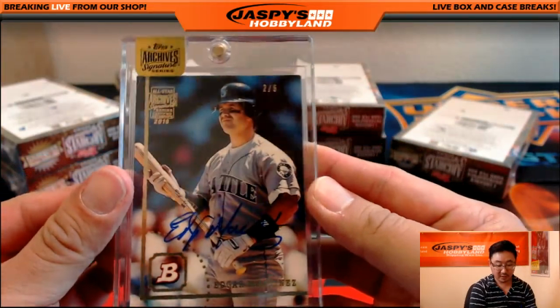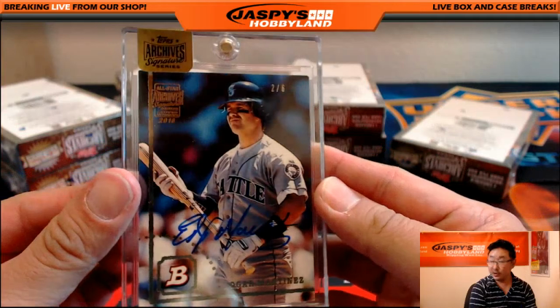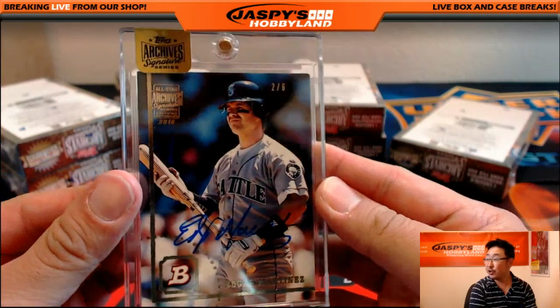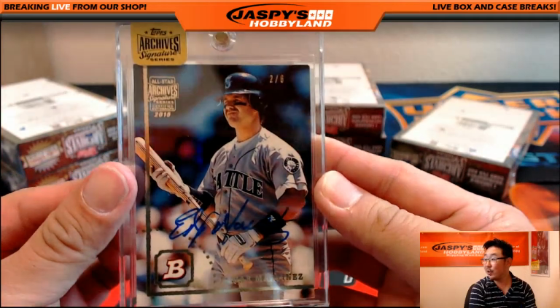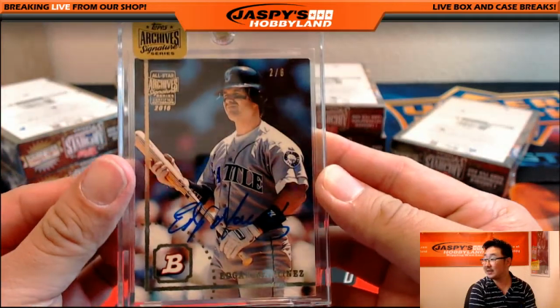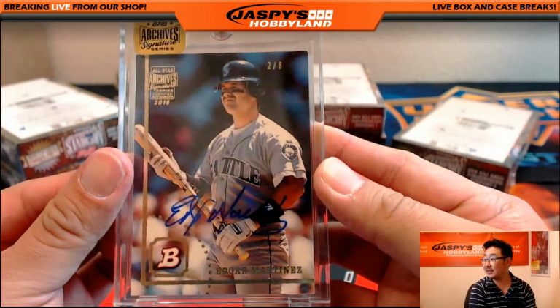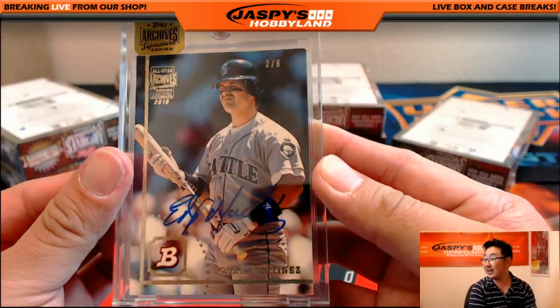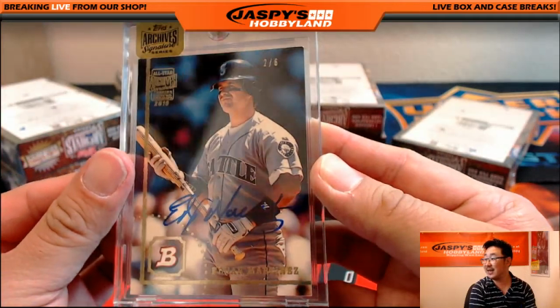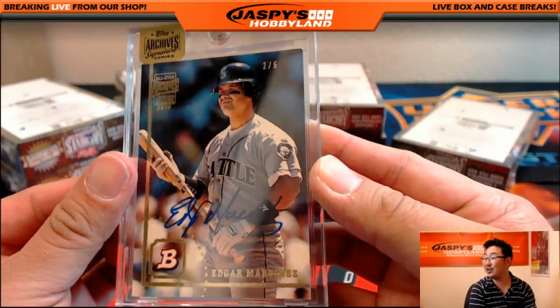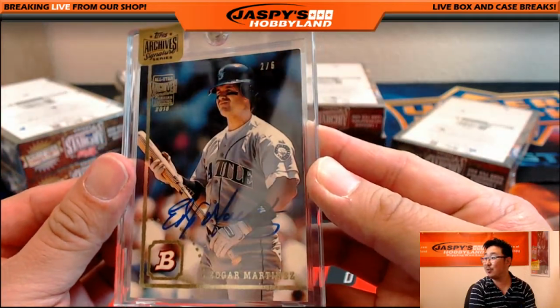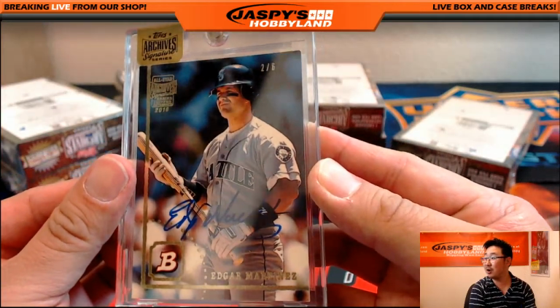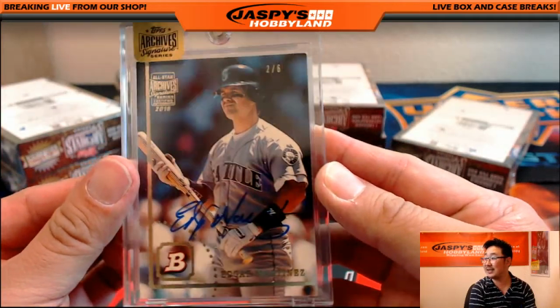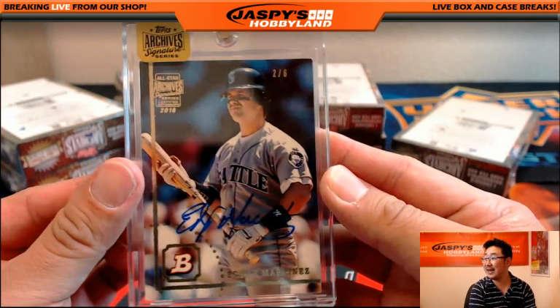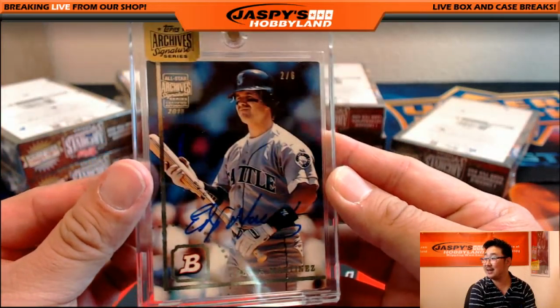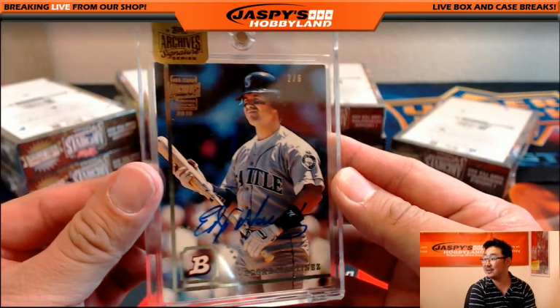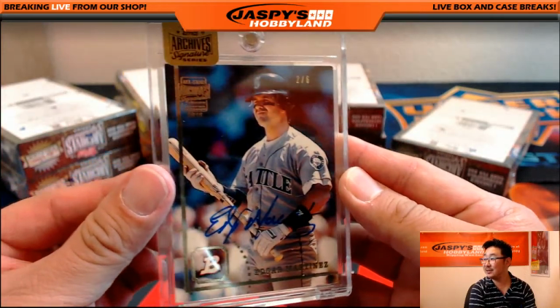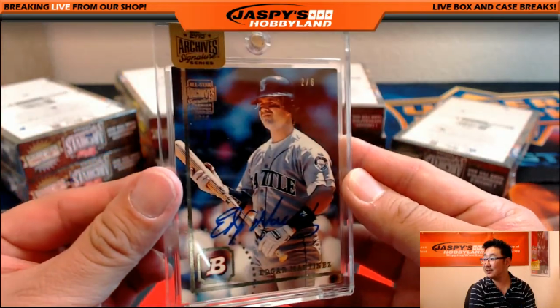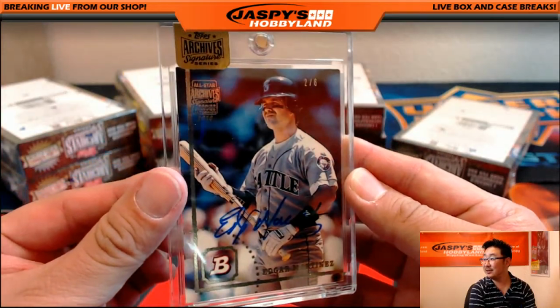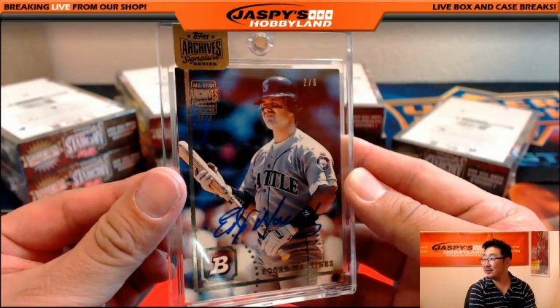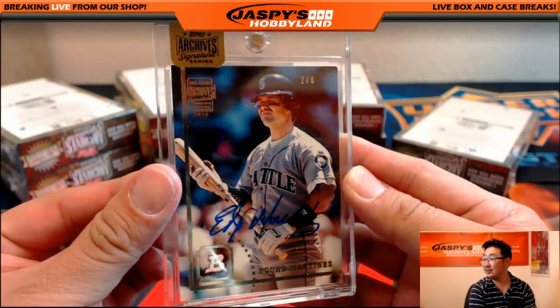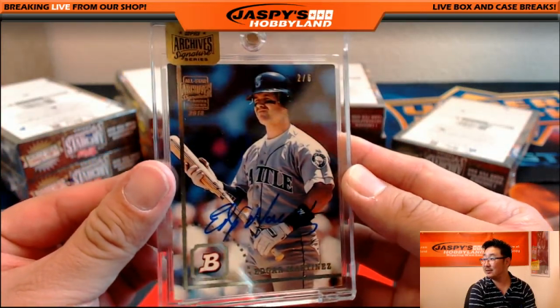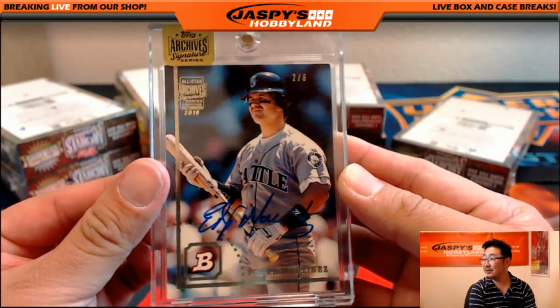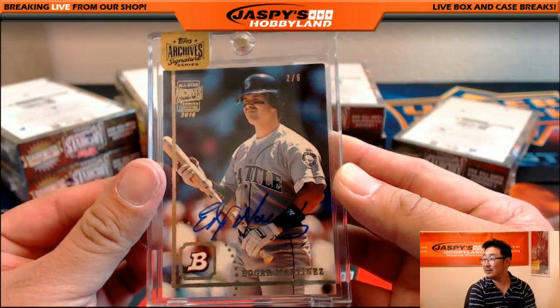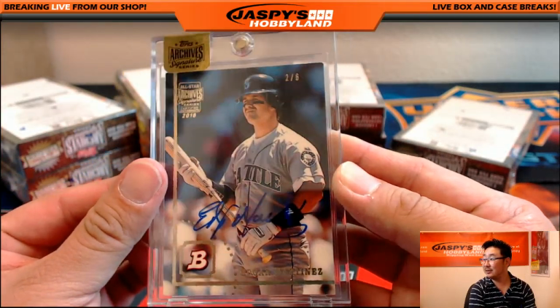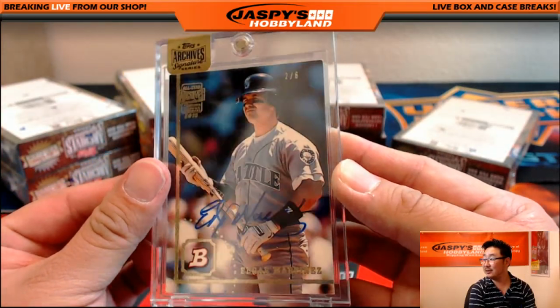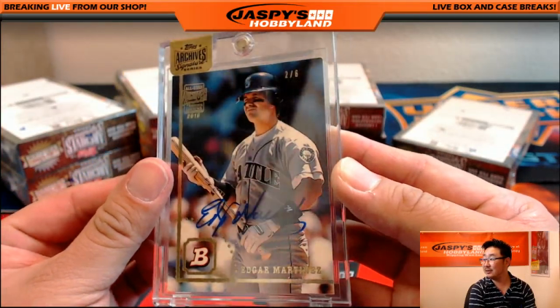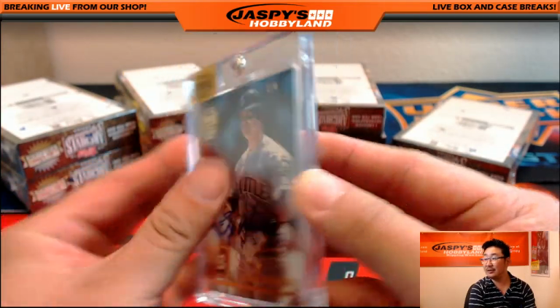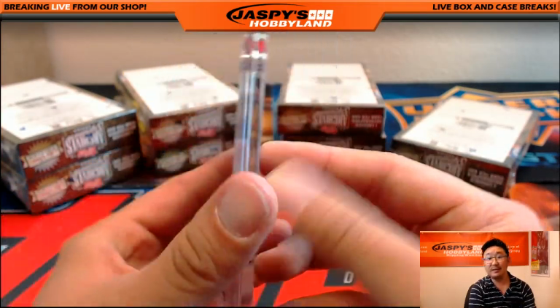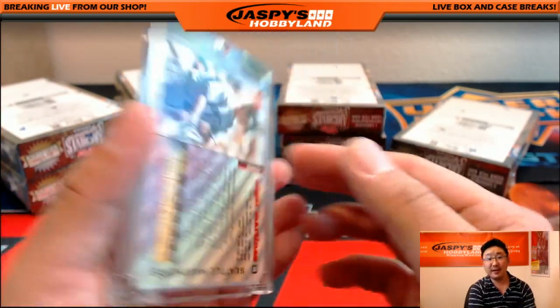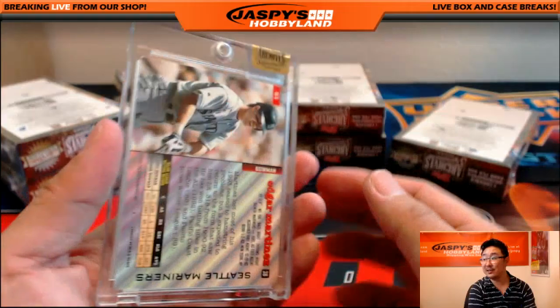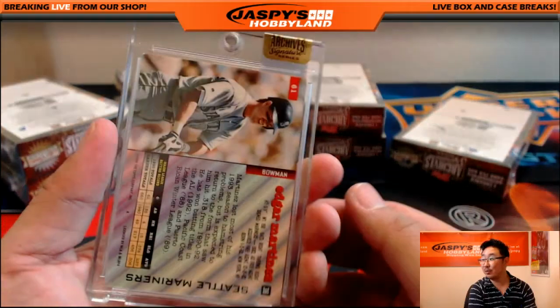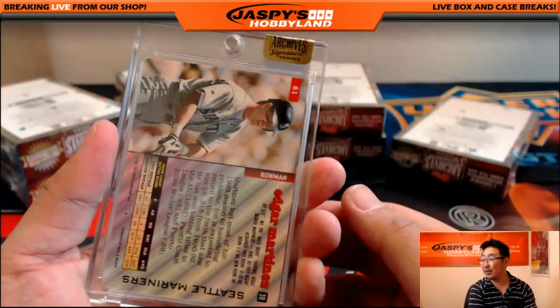Two out of six — Edgar Martinez. Nice looking one there.